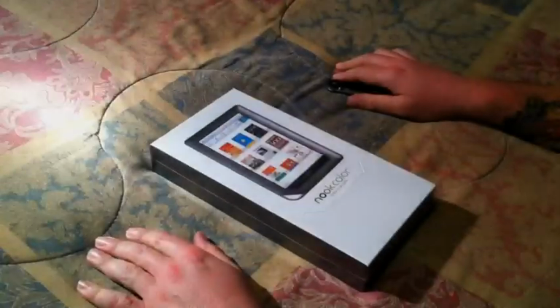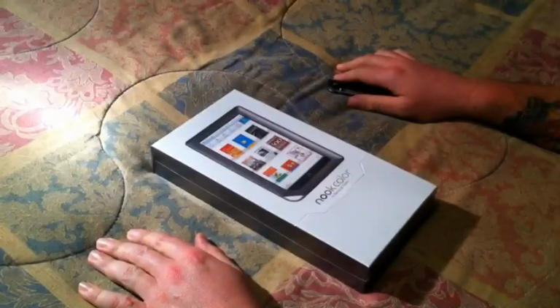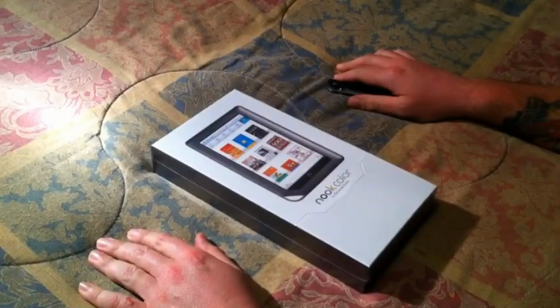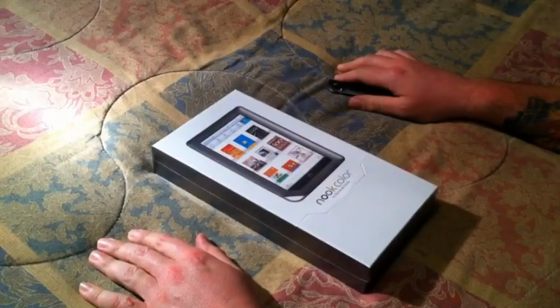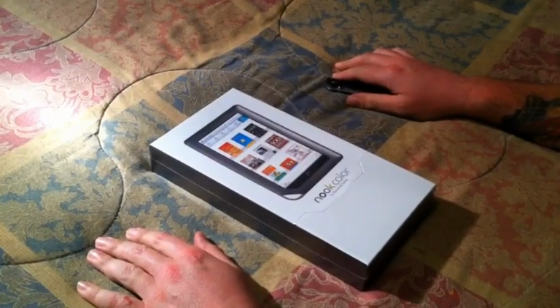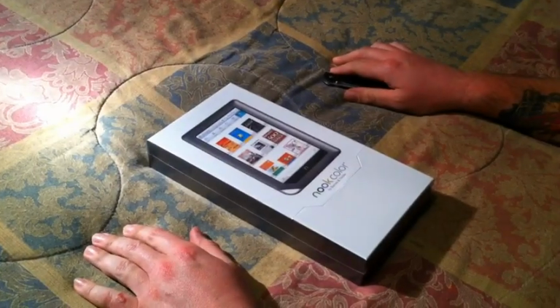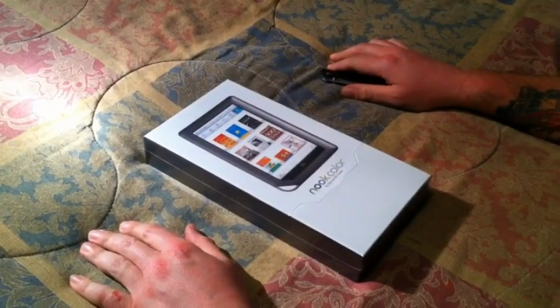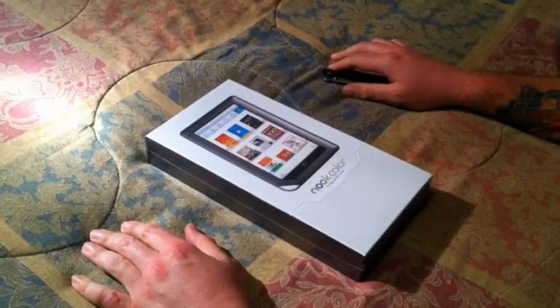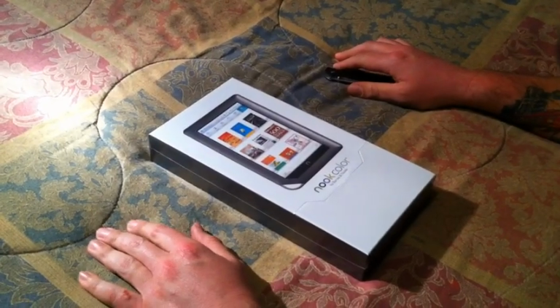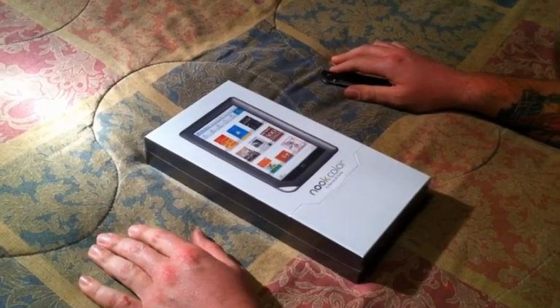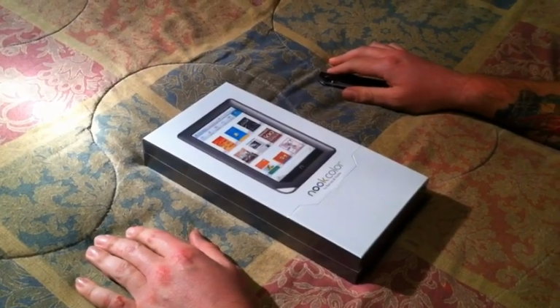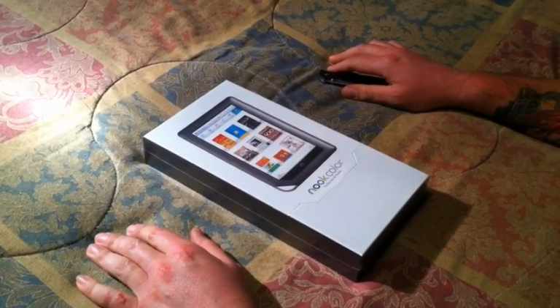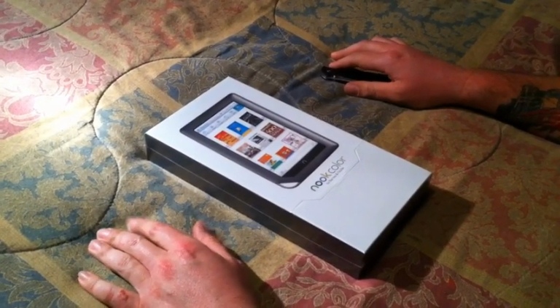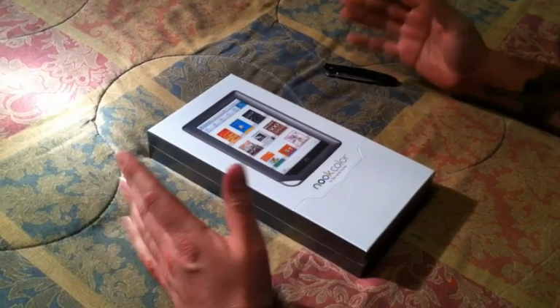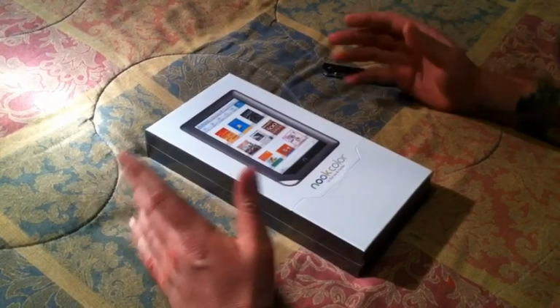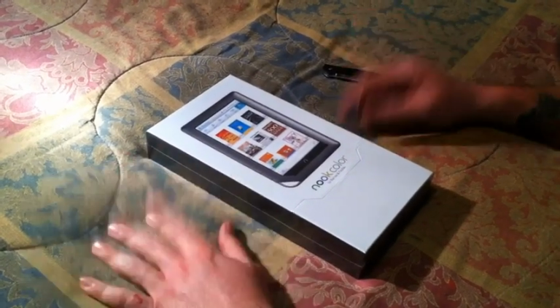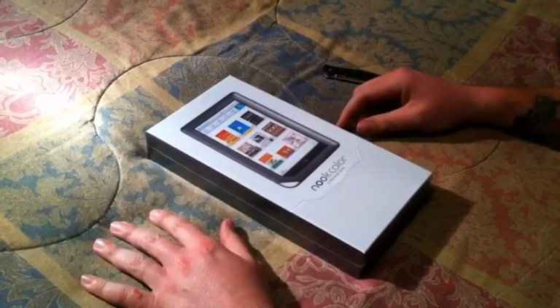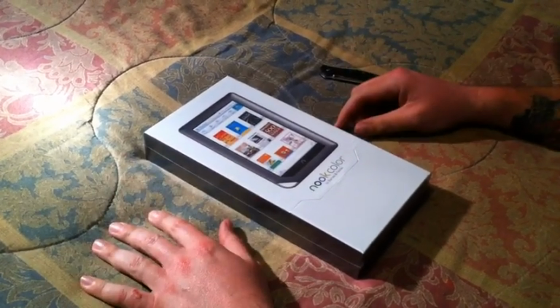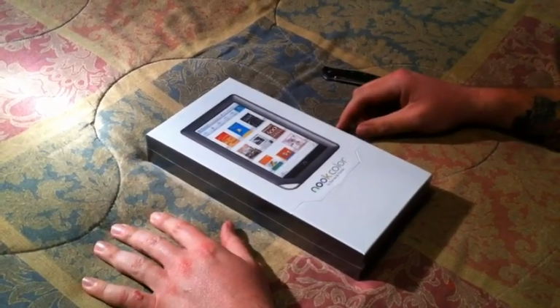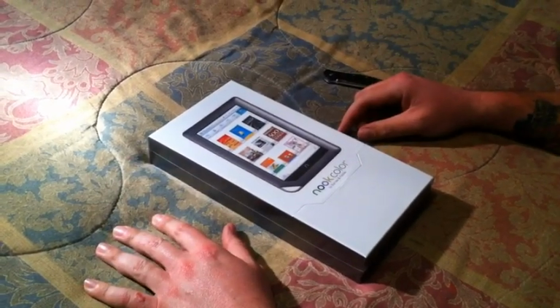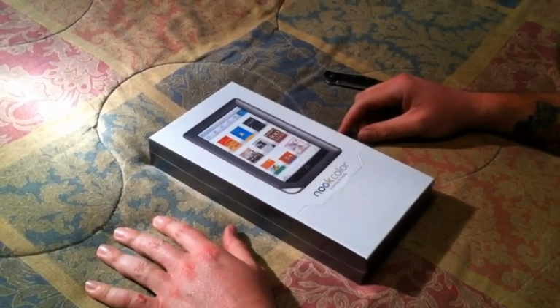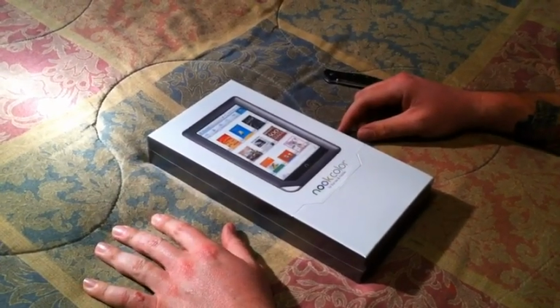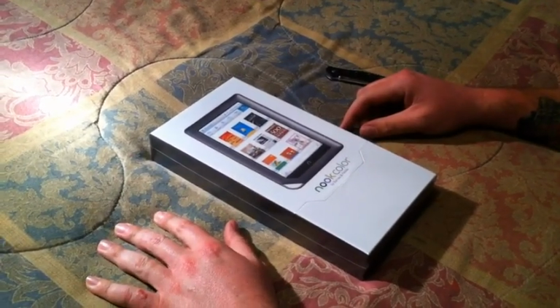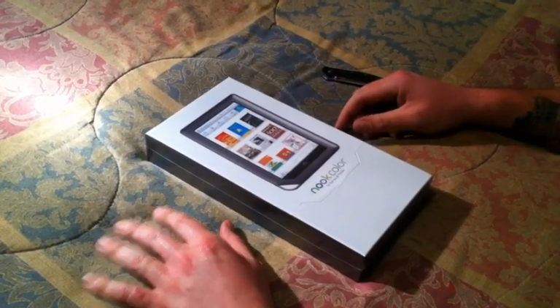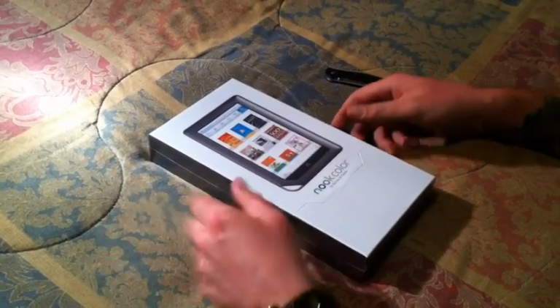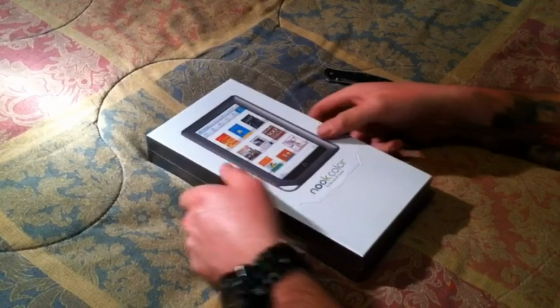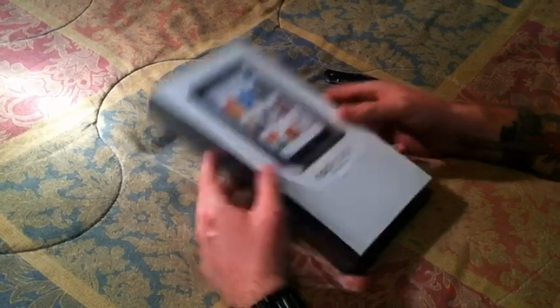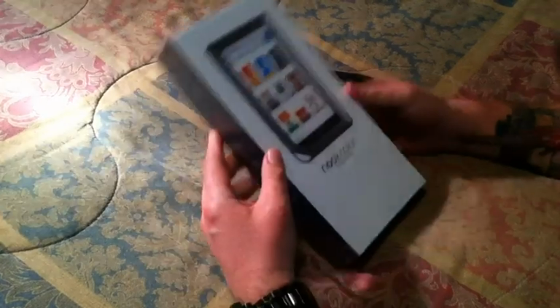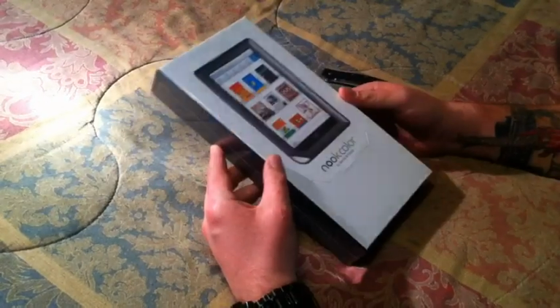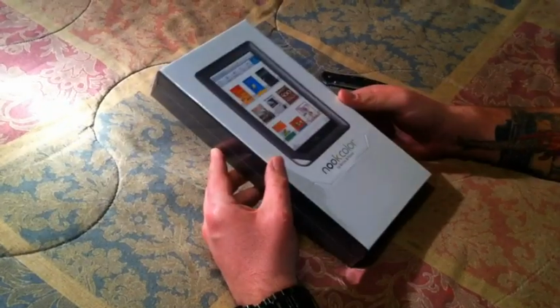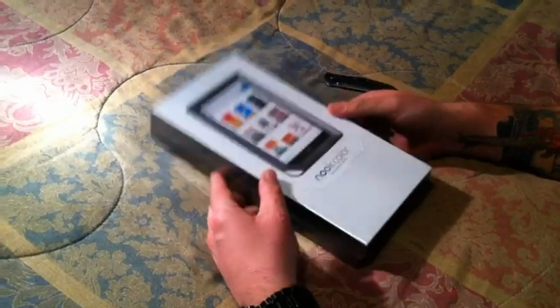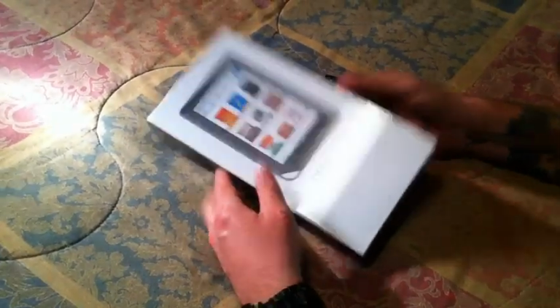Hello YouTube, Jeff here with J&B Reviews doing an unboxing of the Nook Color by Barnes and Noble.